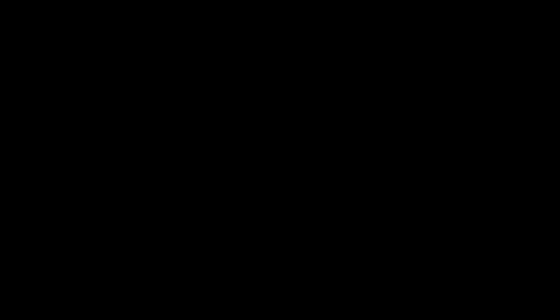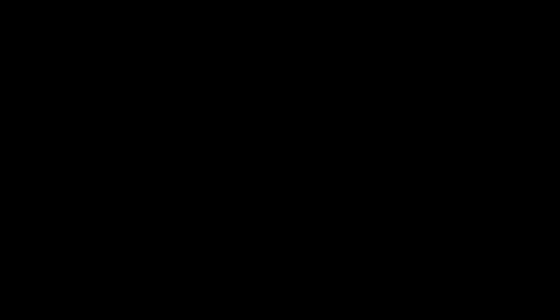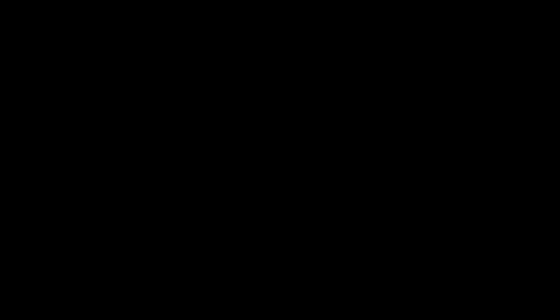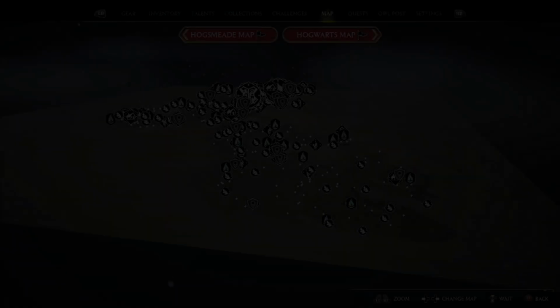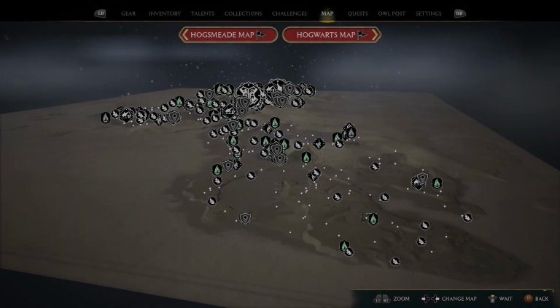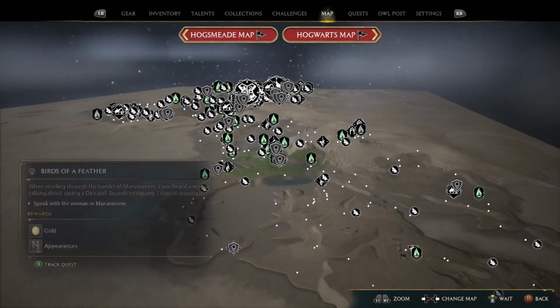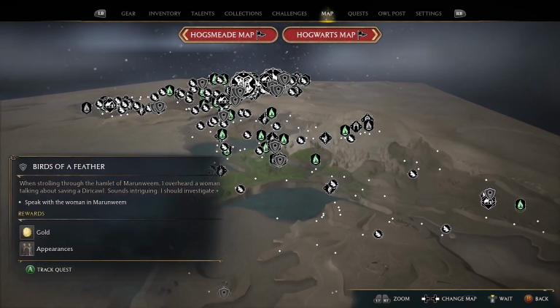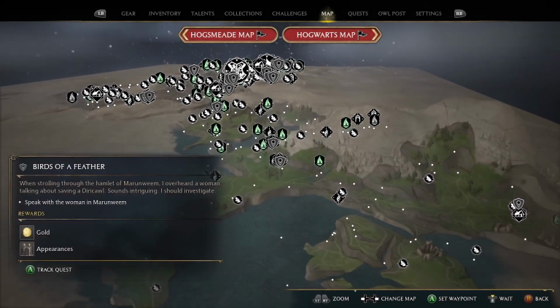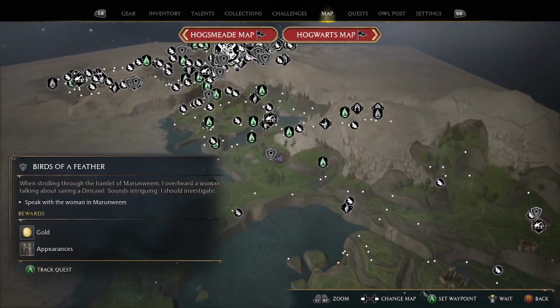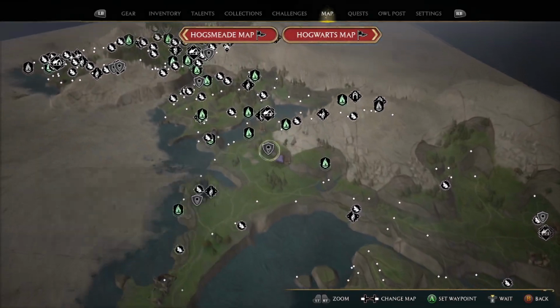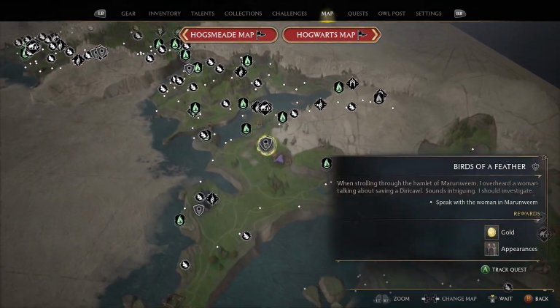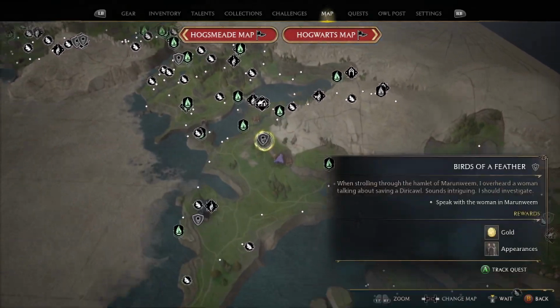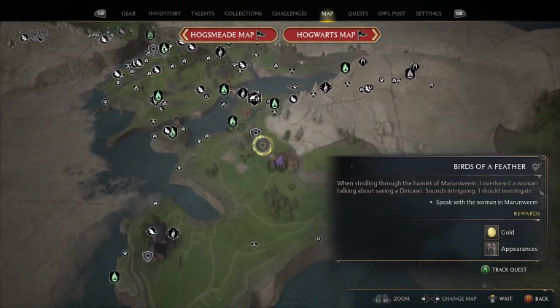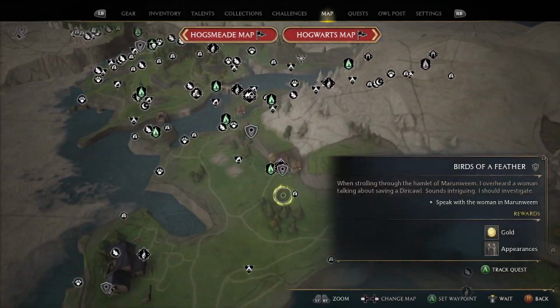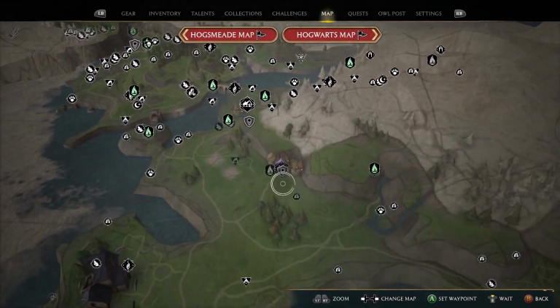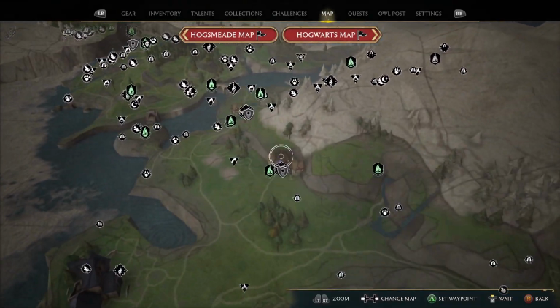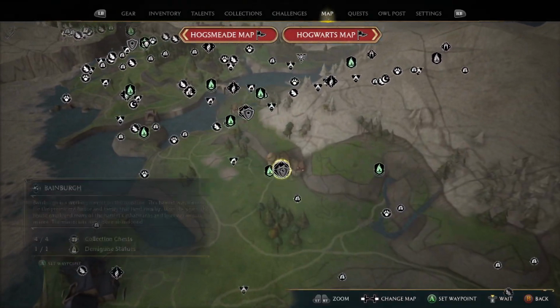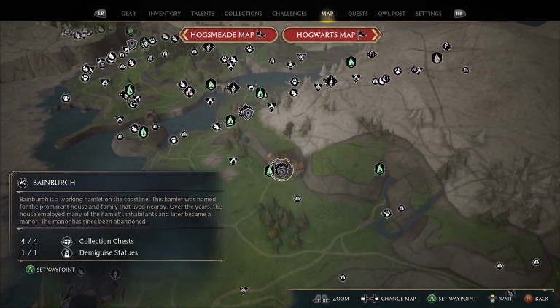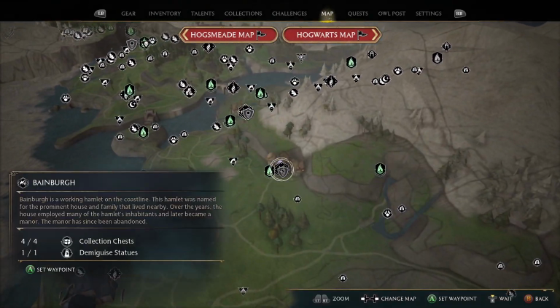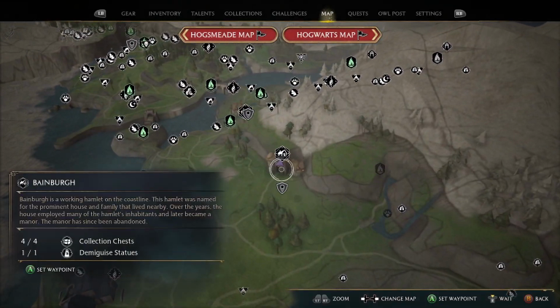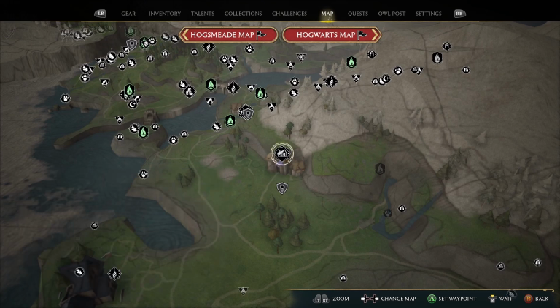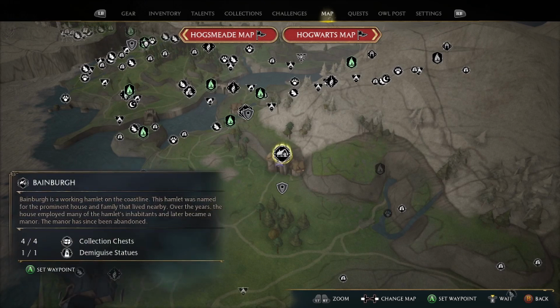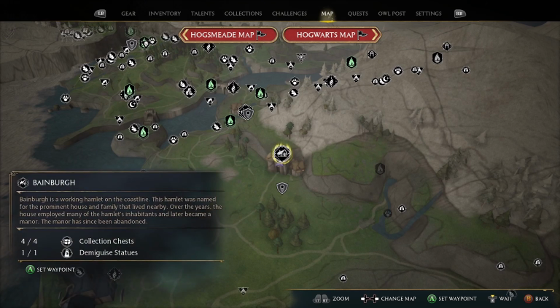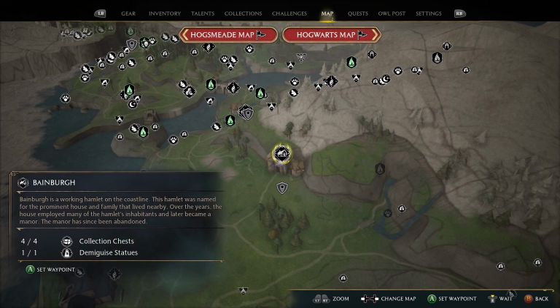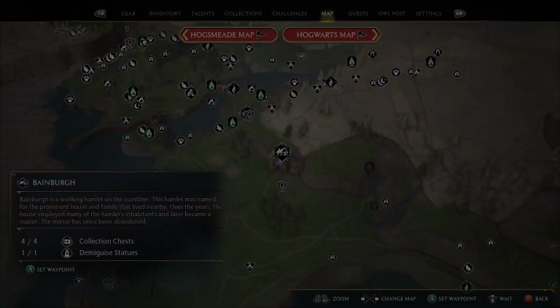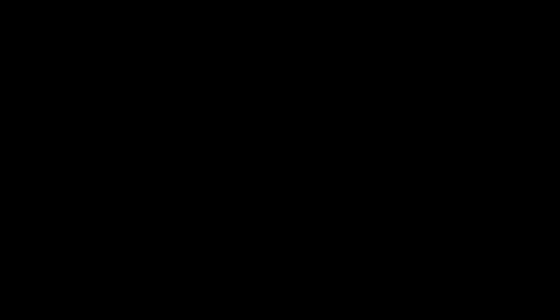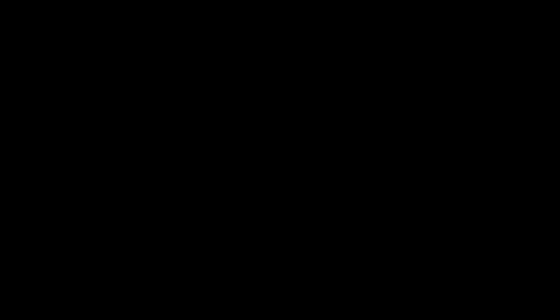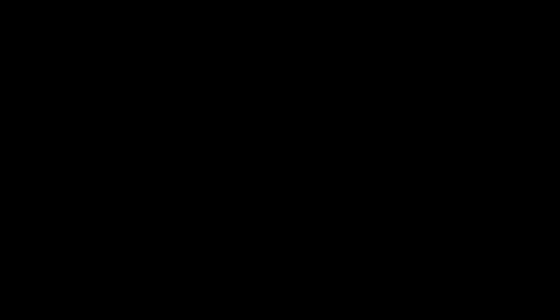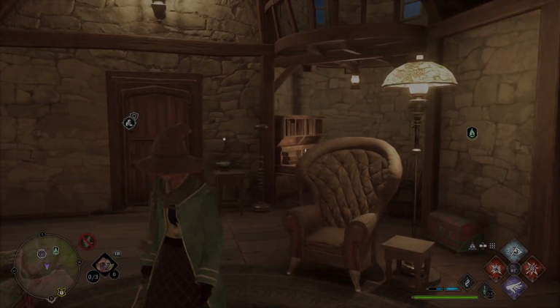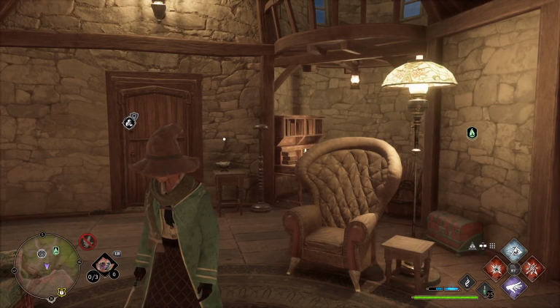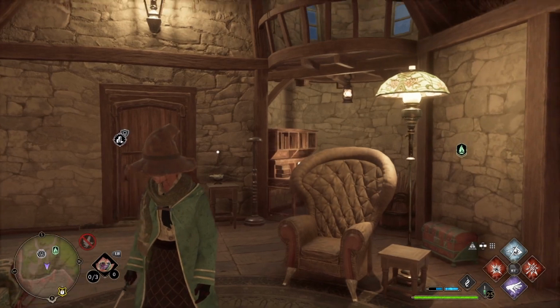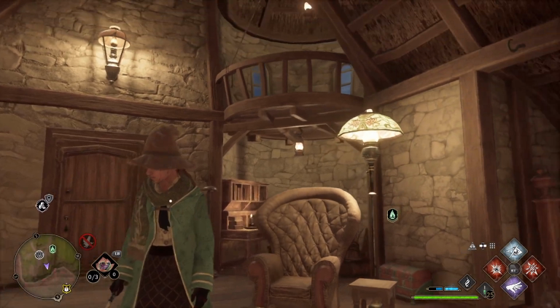Let's double check to make sure we didn't miss something, because I have missed something before doing this. Alright — 4 of 4 and 1 of 1. There you go, that's how to get everything.